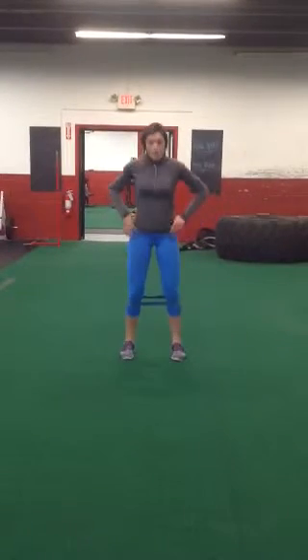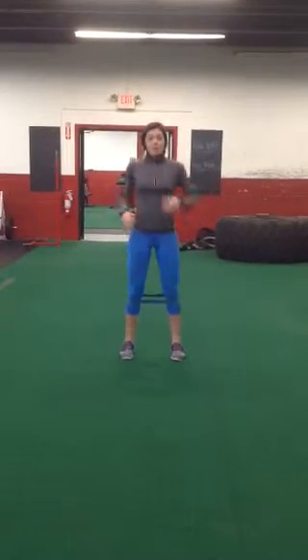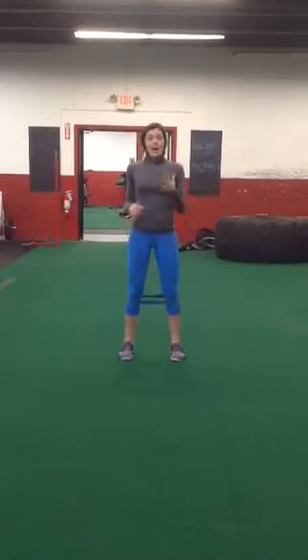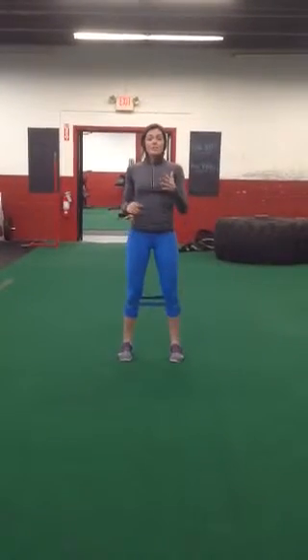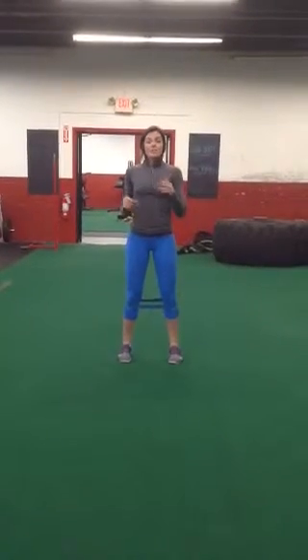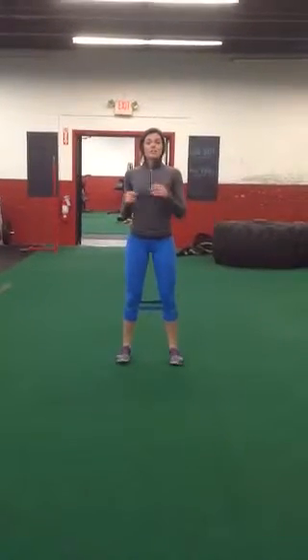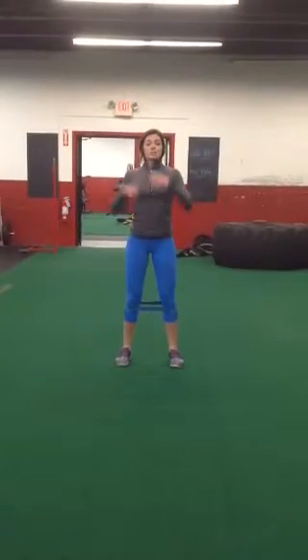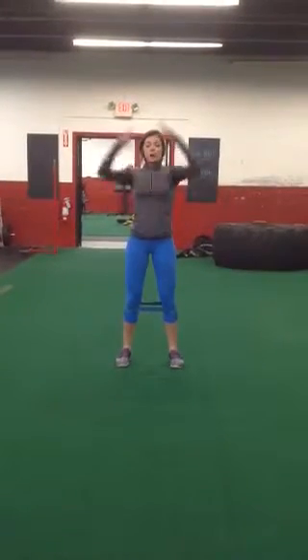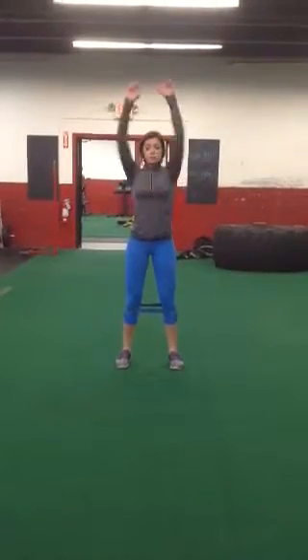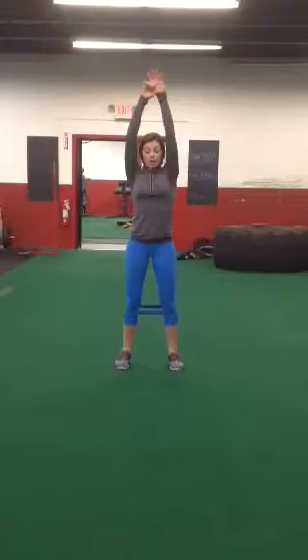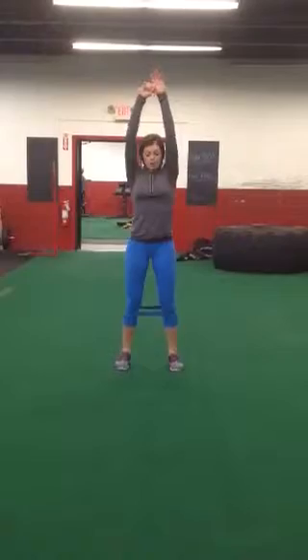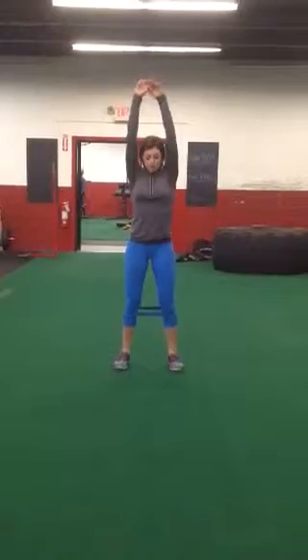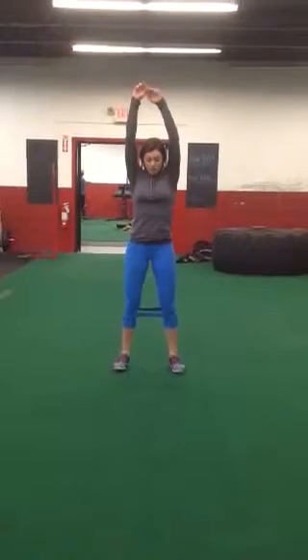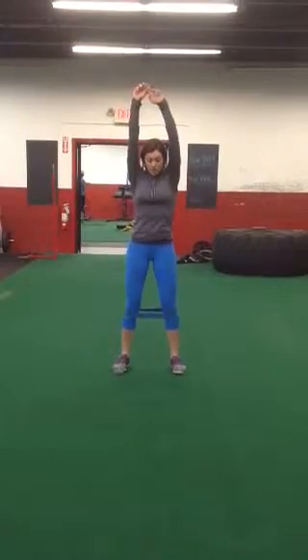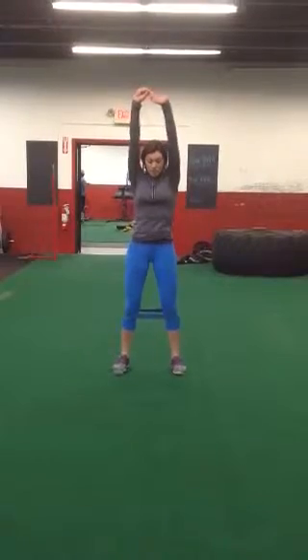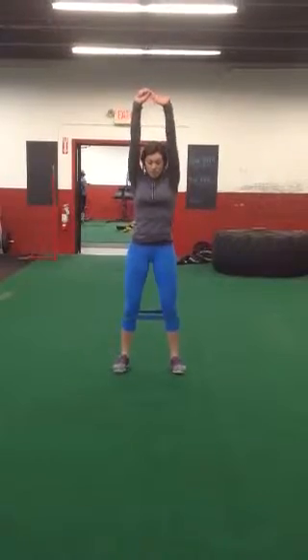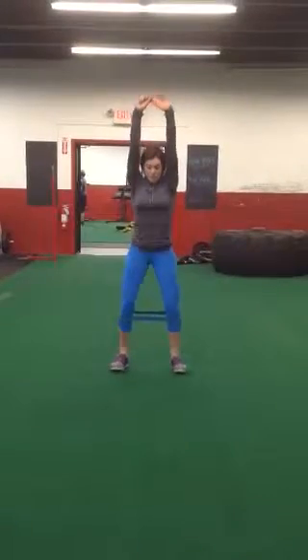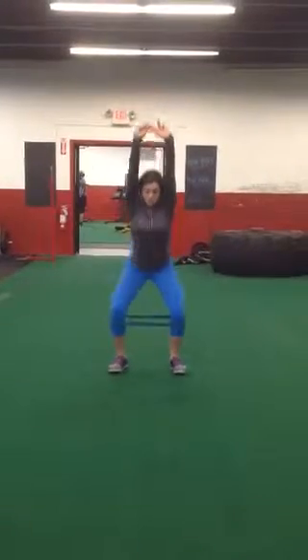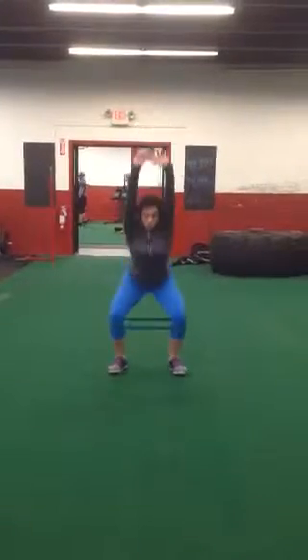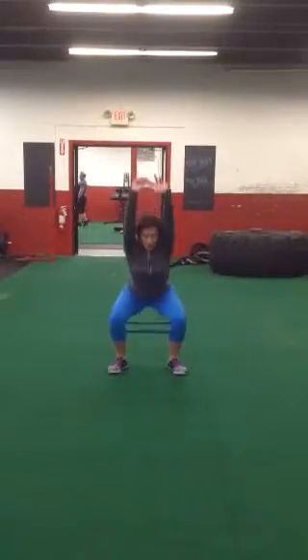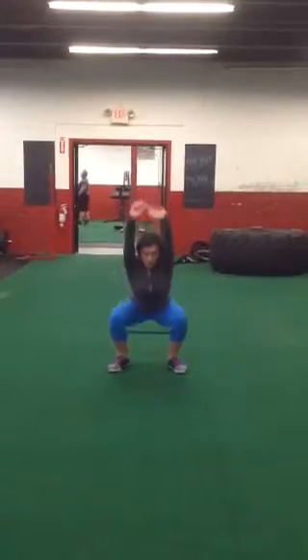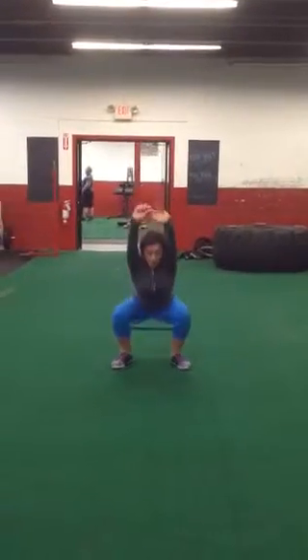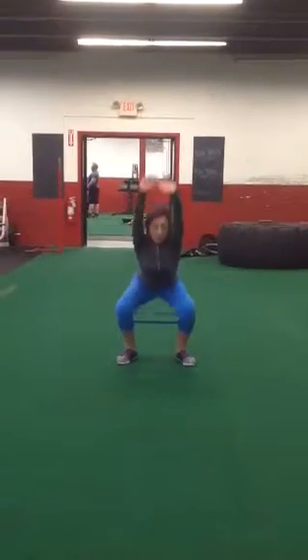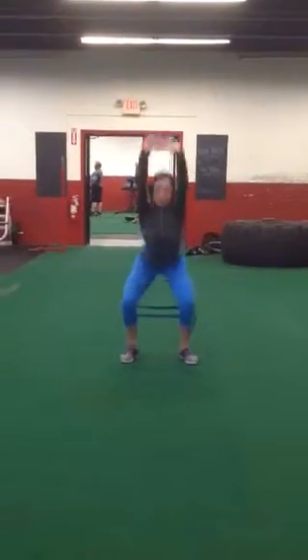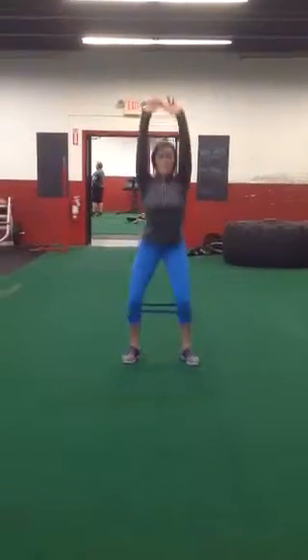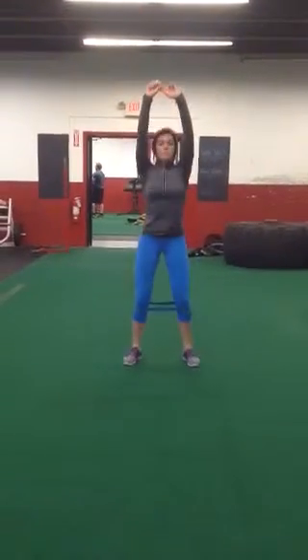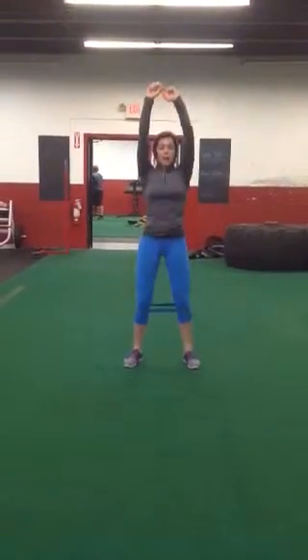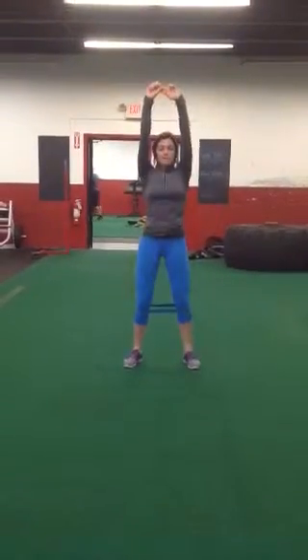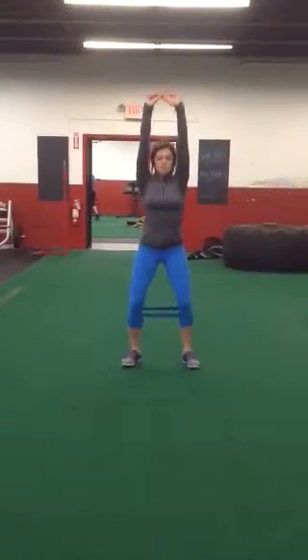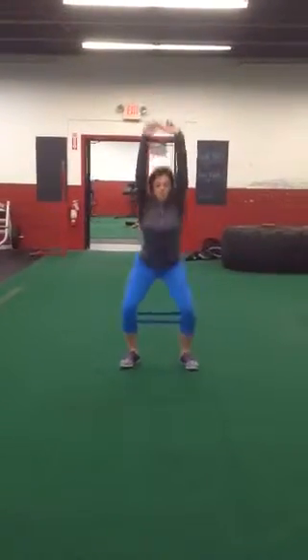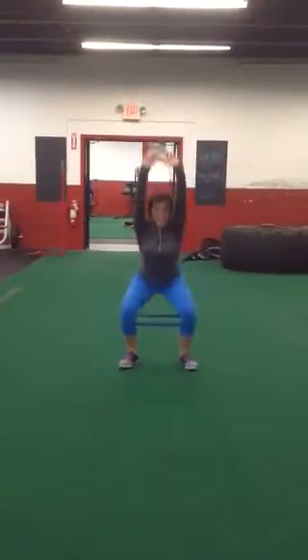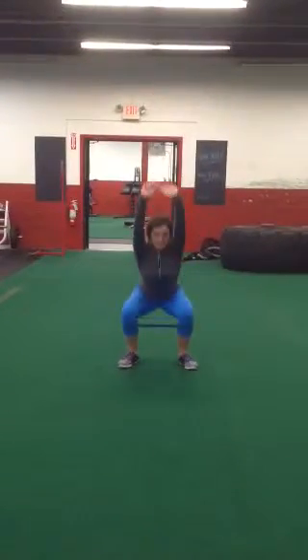Five overhead squats. Grab your thumb, knees are out, chest is up — five squats.